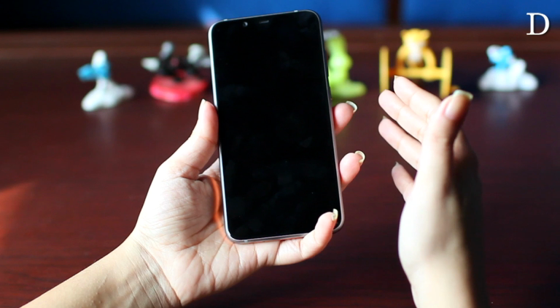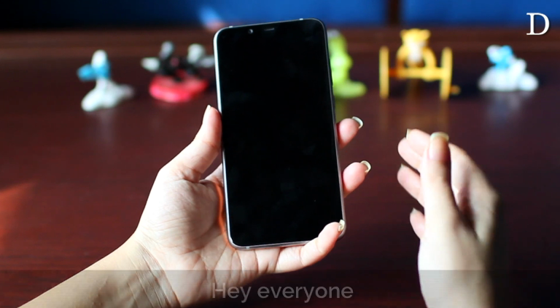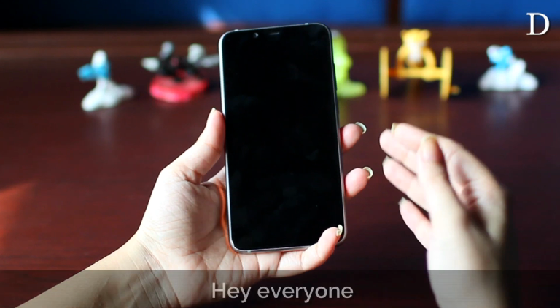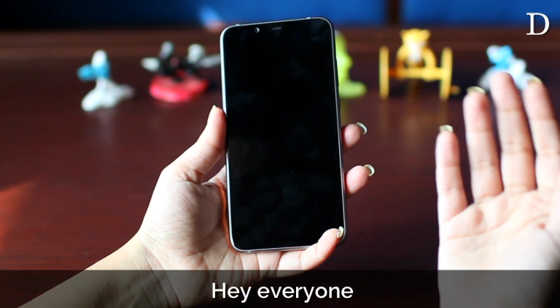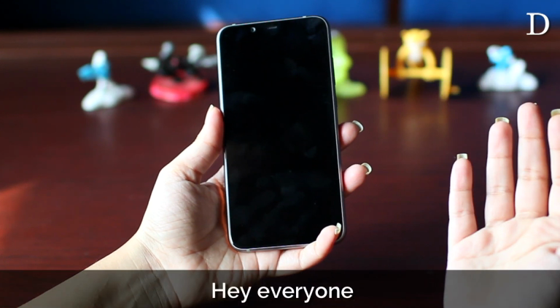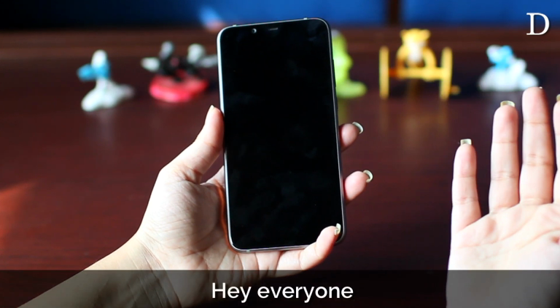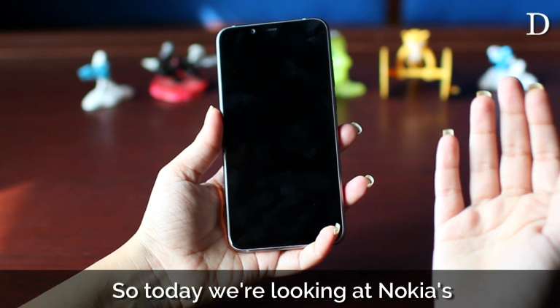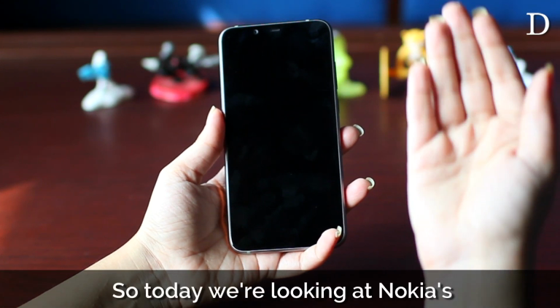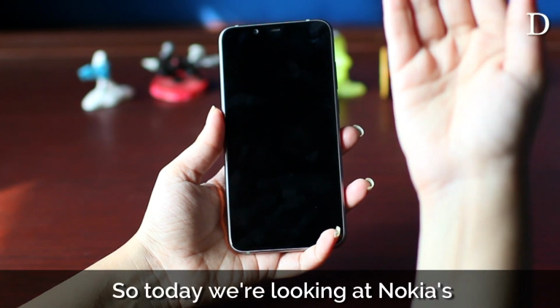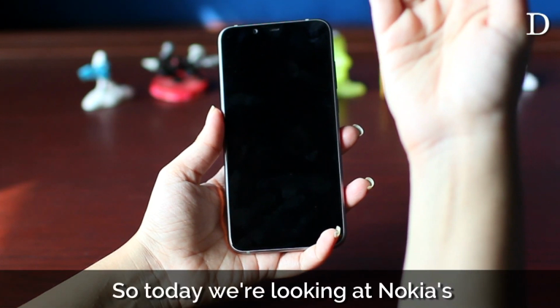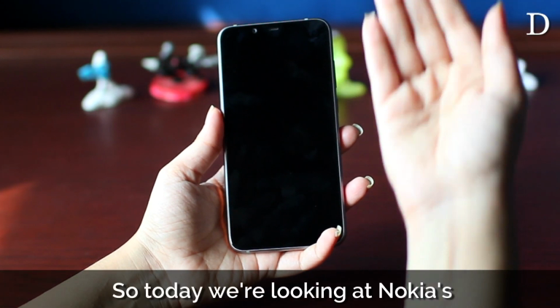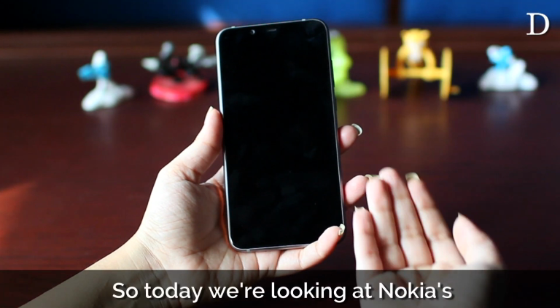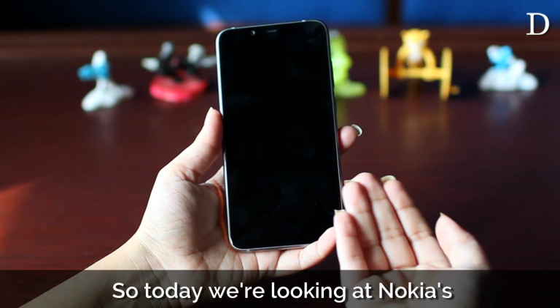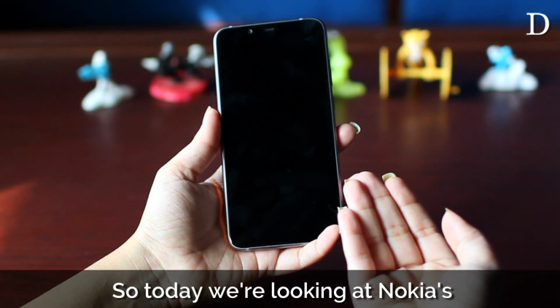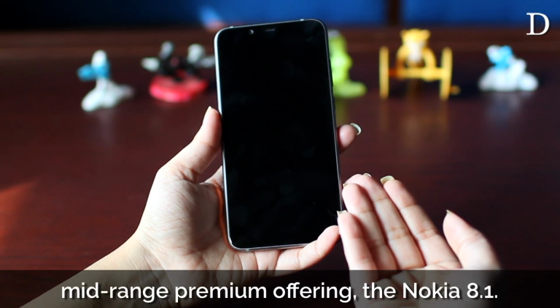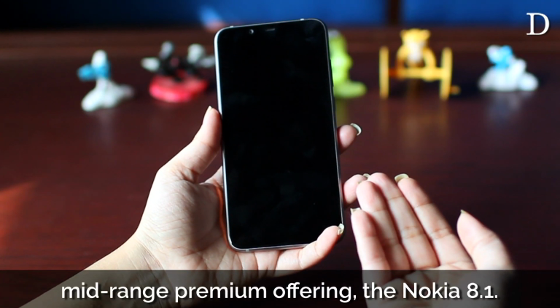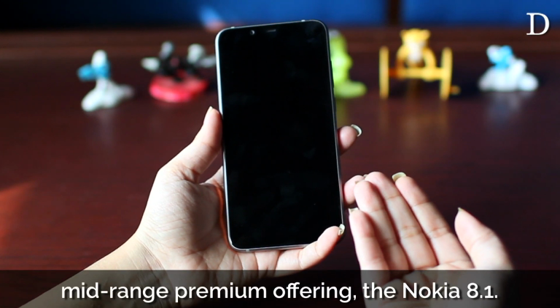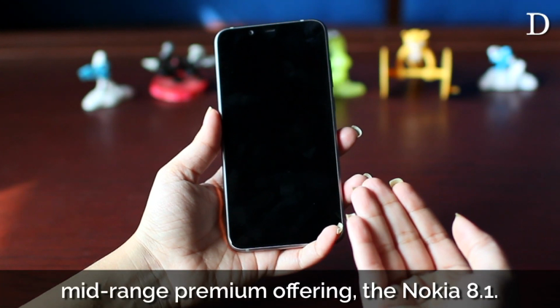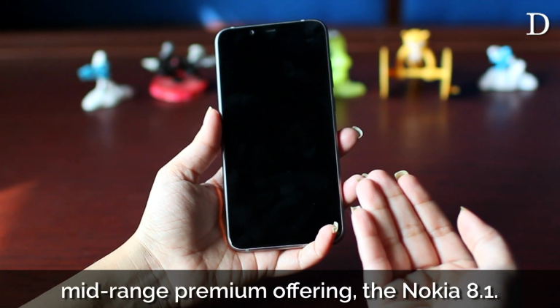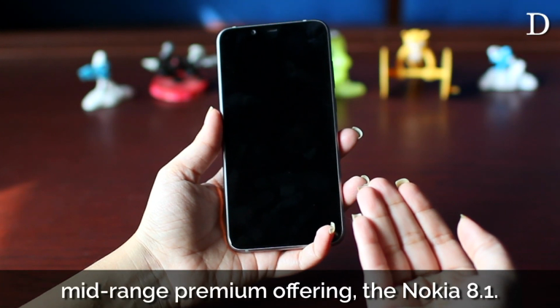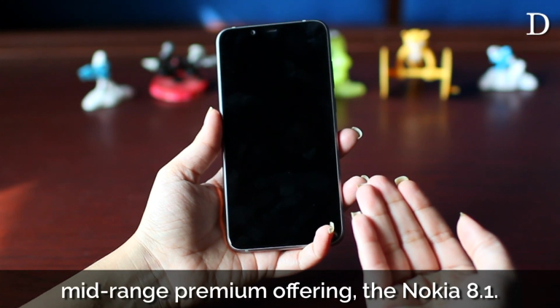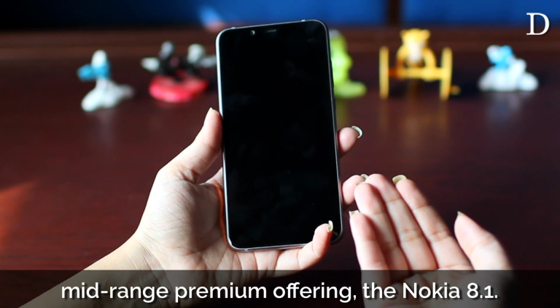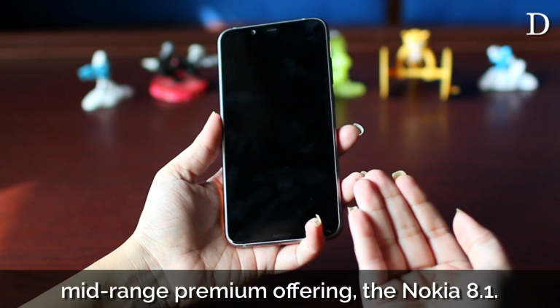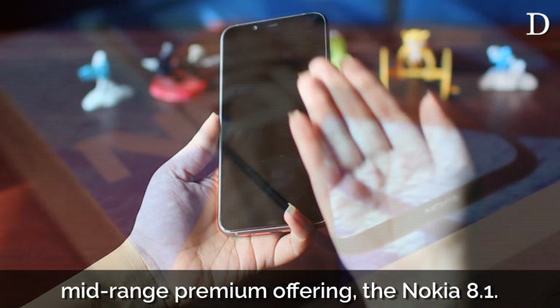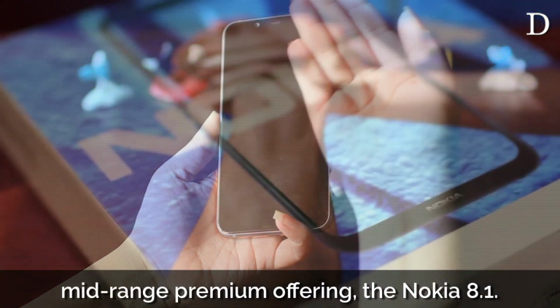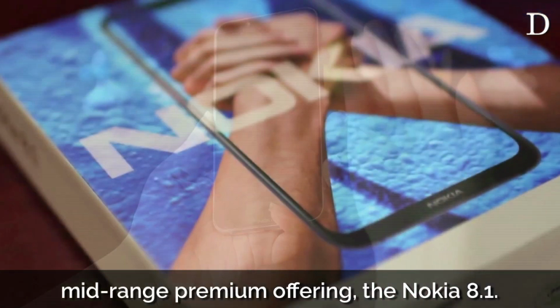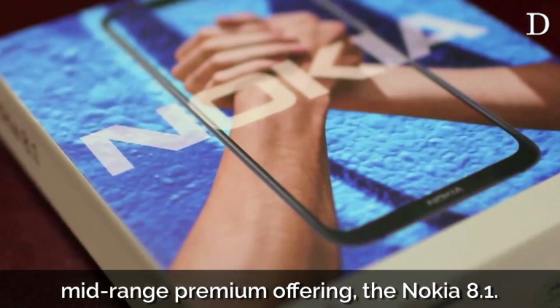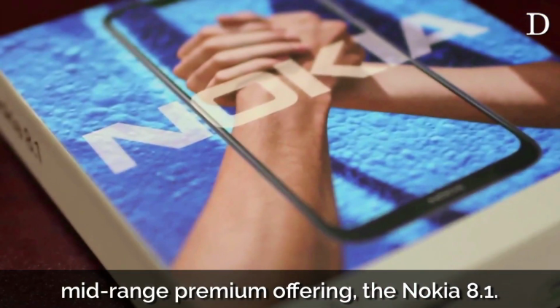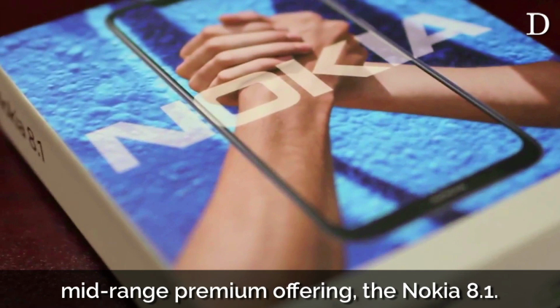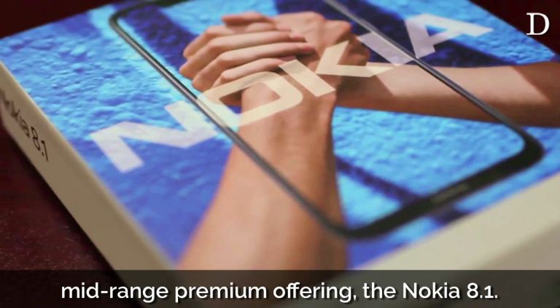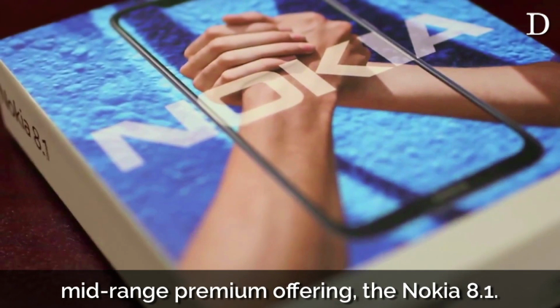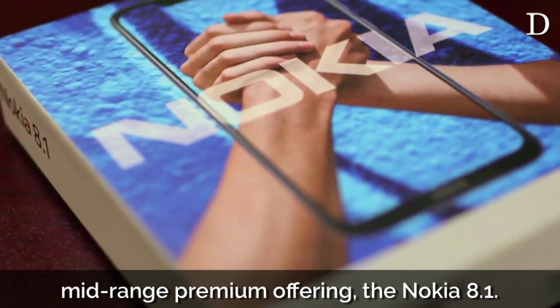Hey everyone, so today we're looking at Nokia's mid-range premium offering, the Nokia 8.1.